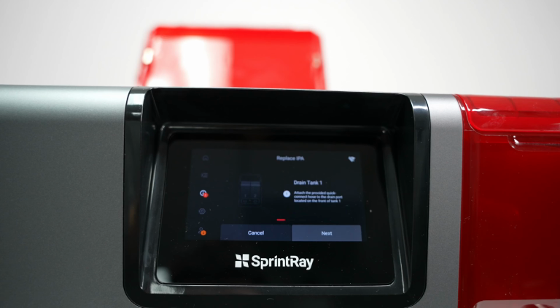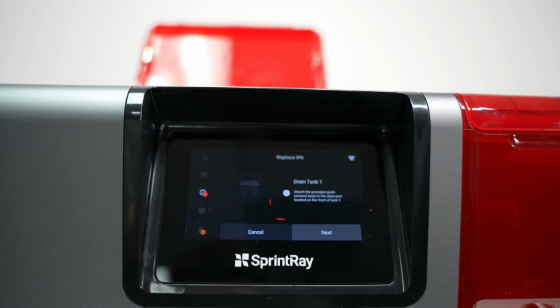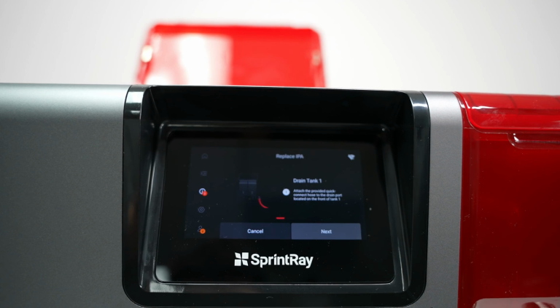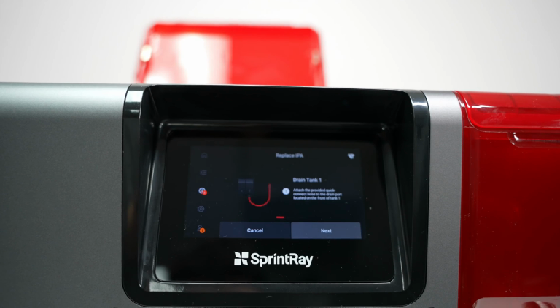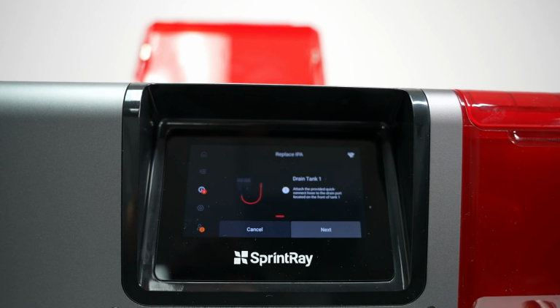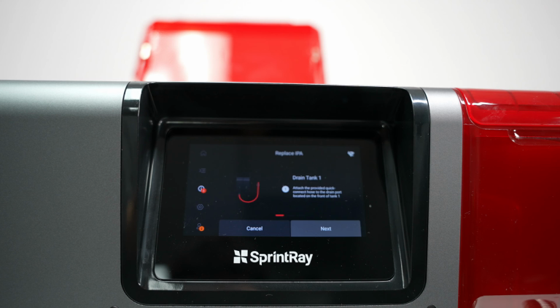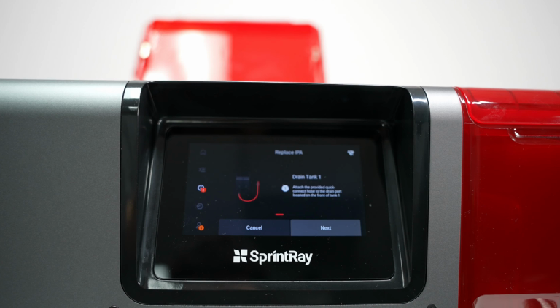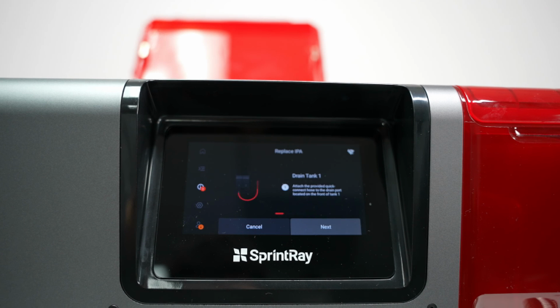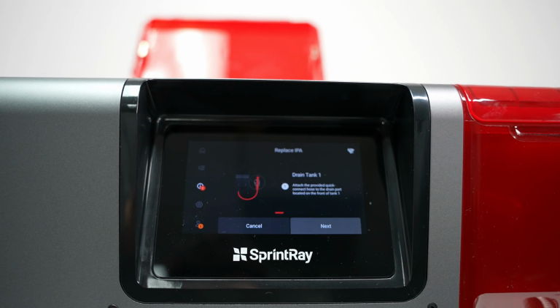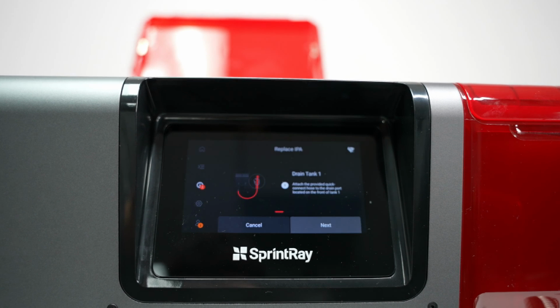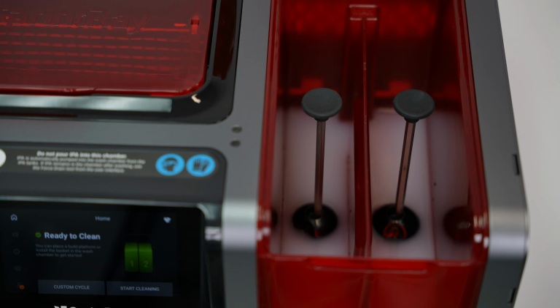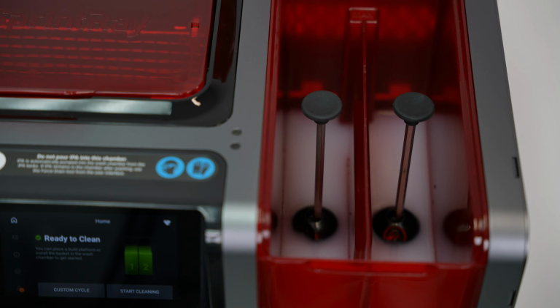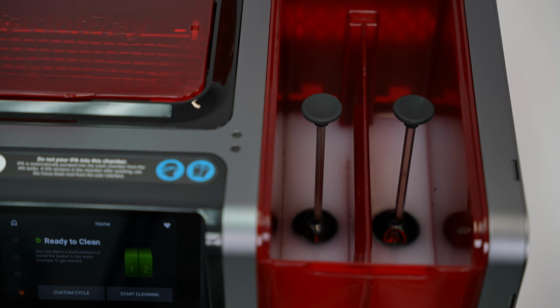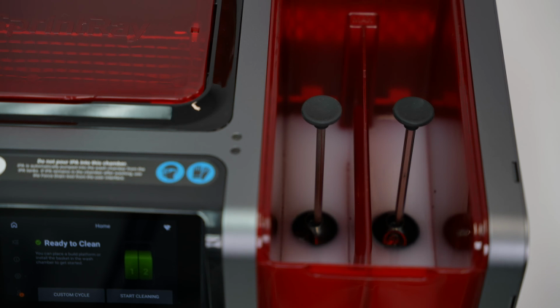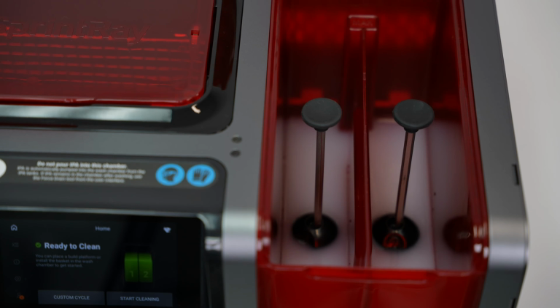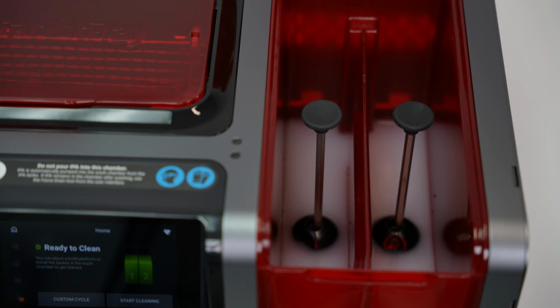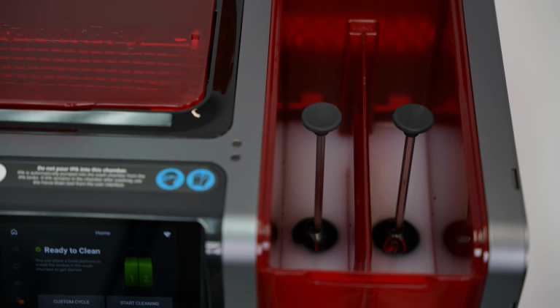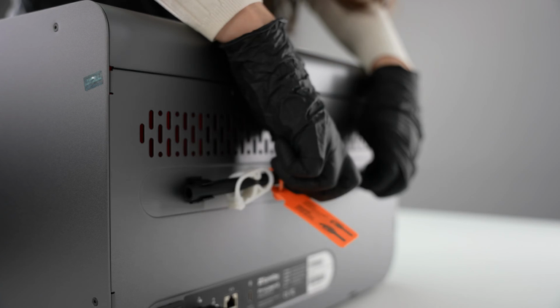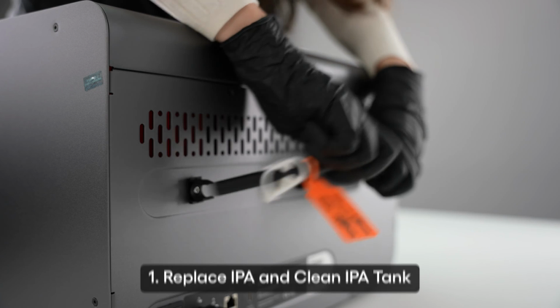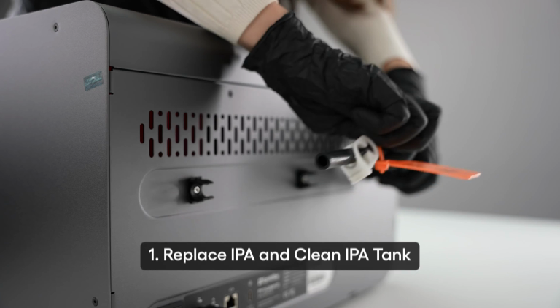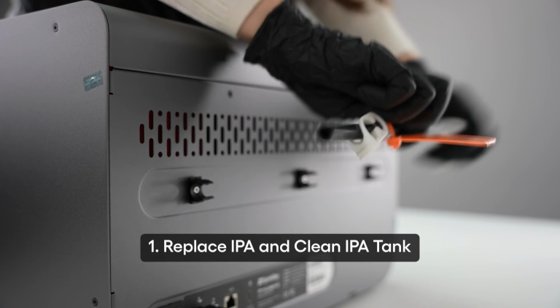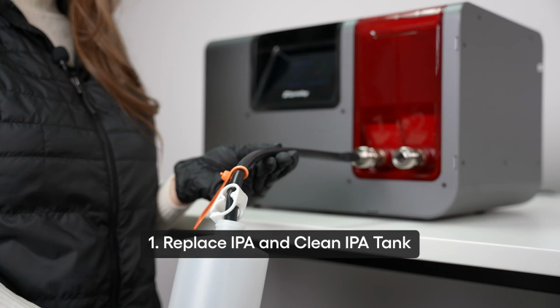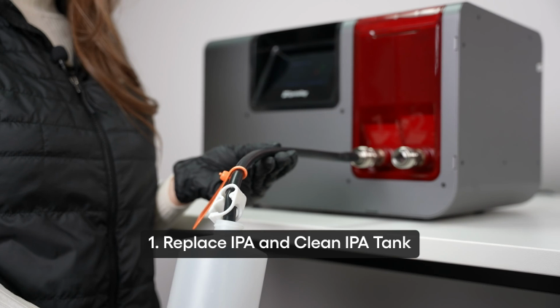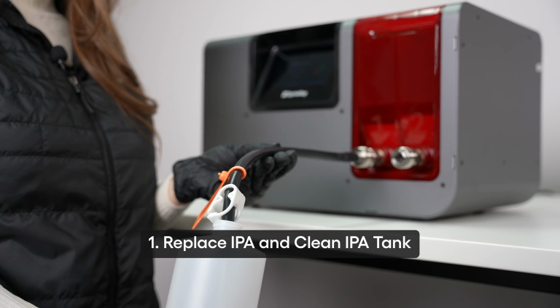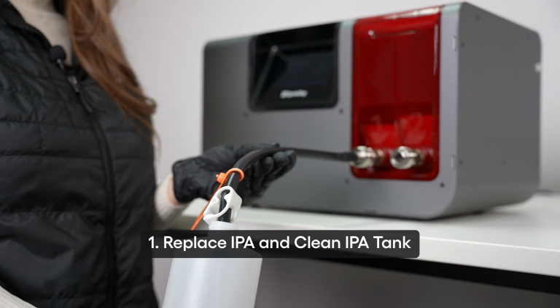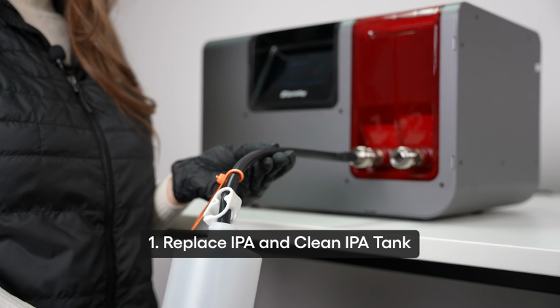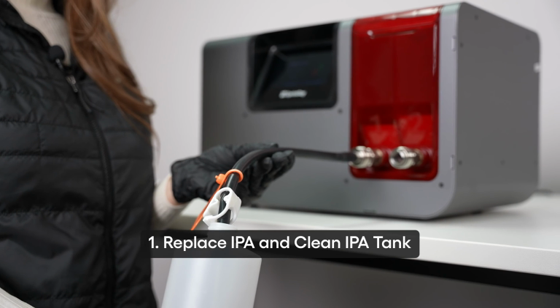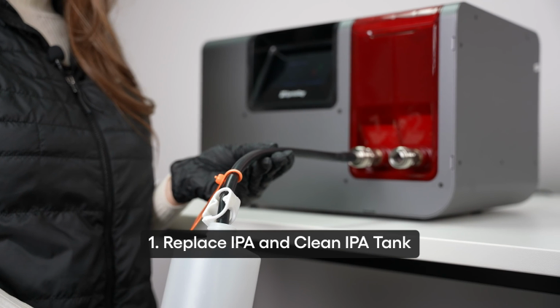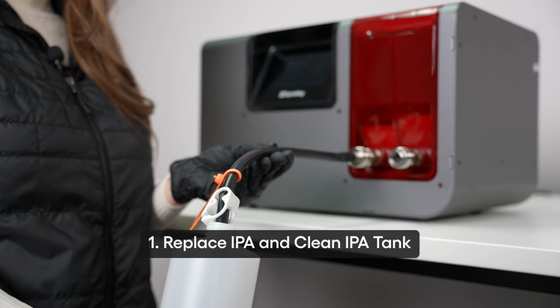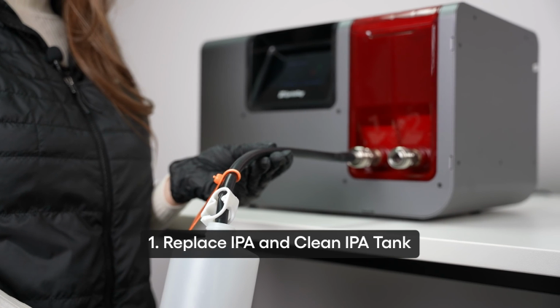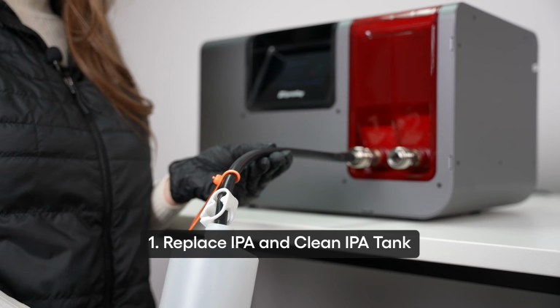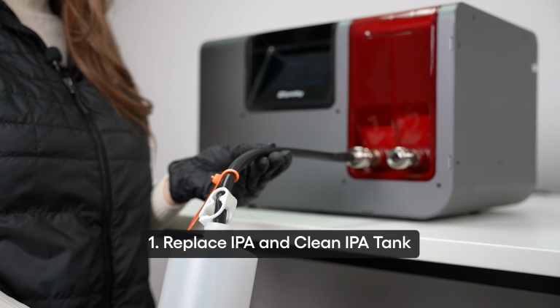When the screen prompts you or a hydrometer floats, replace the IPA and clean the tank right away.